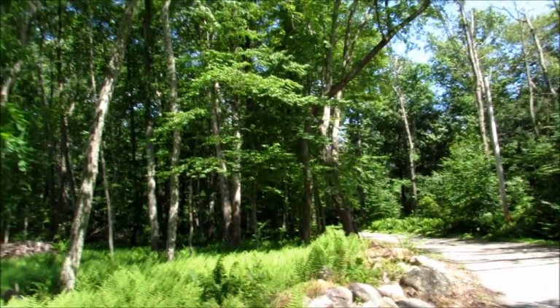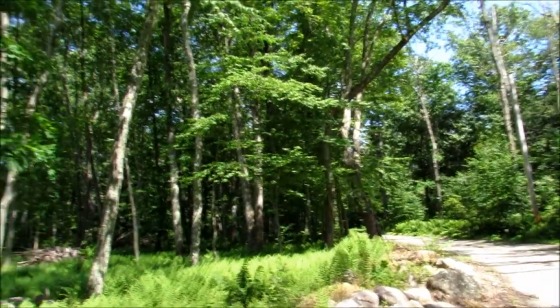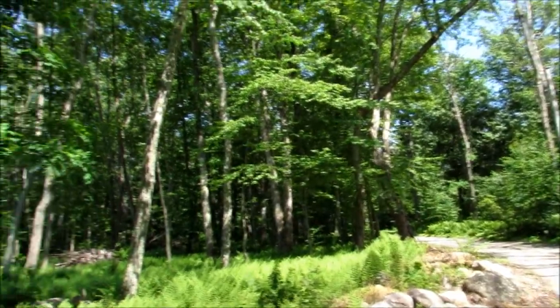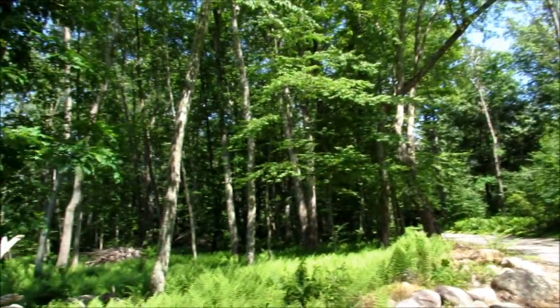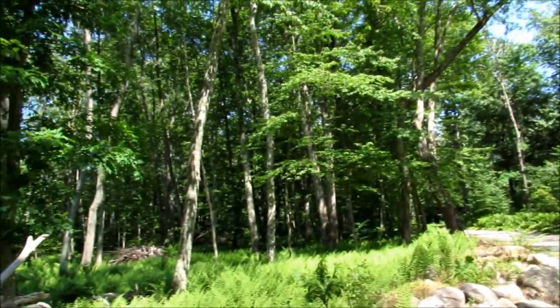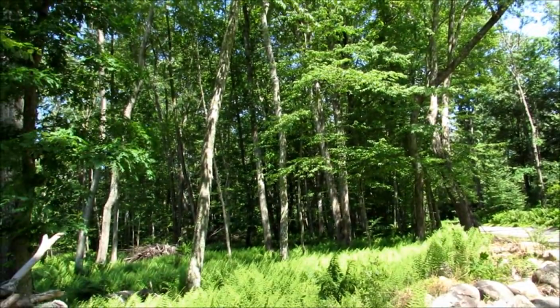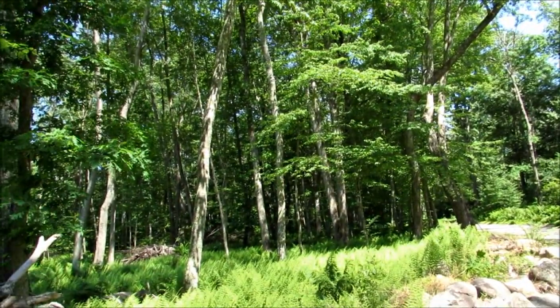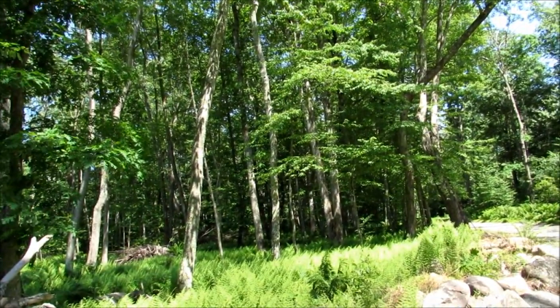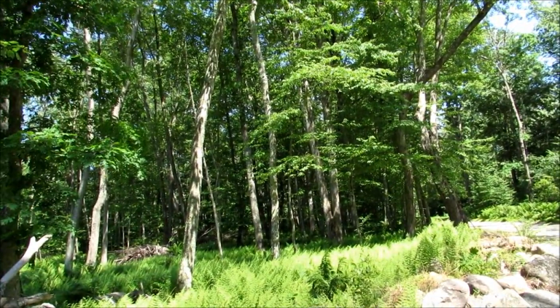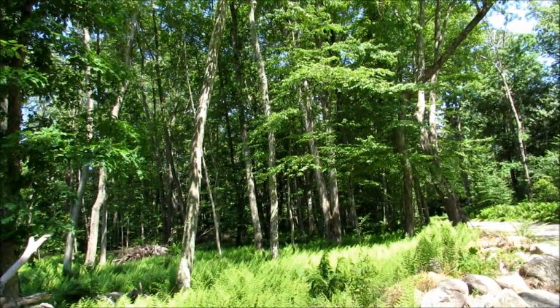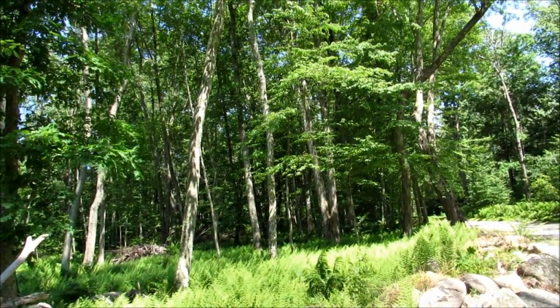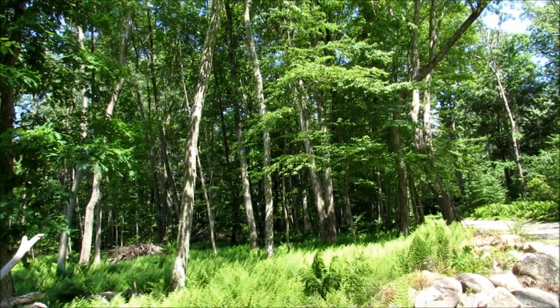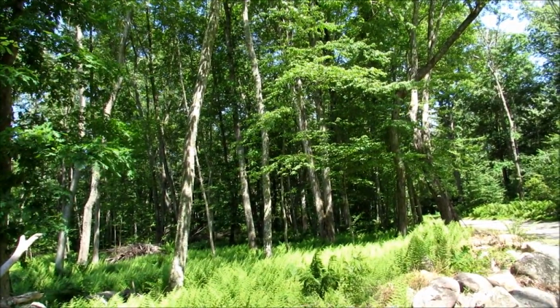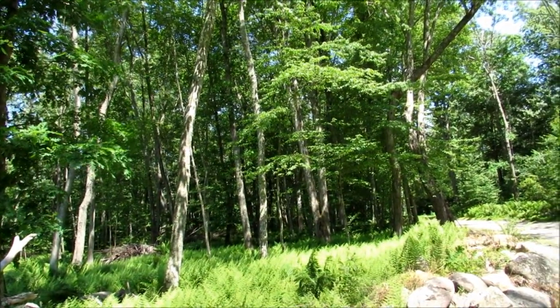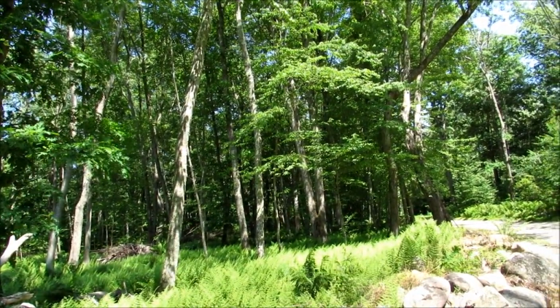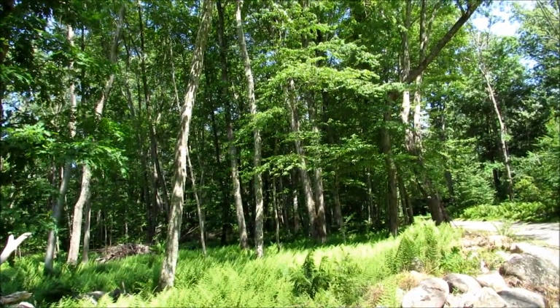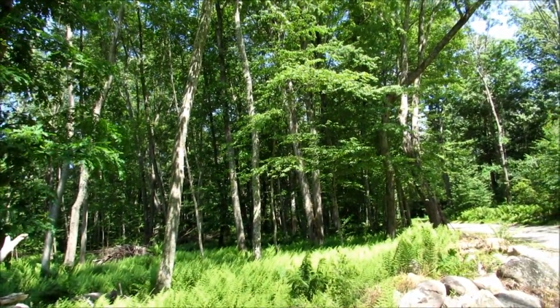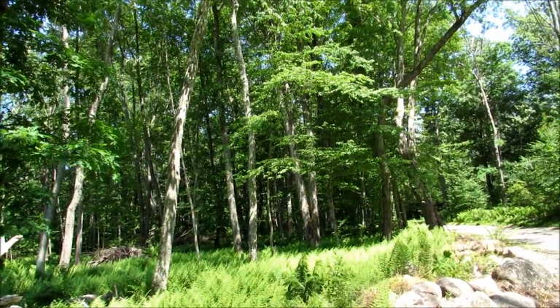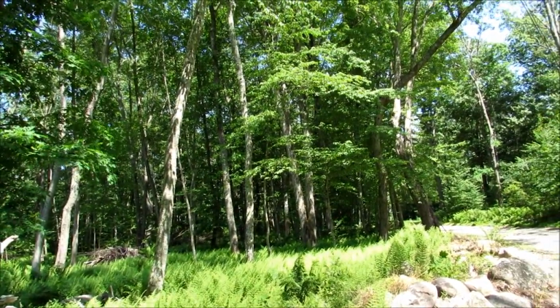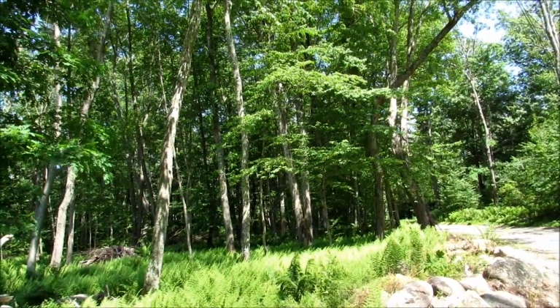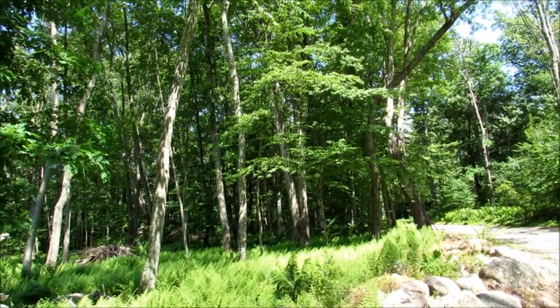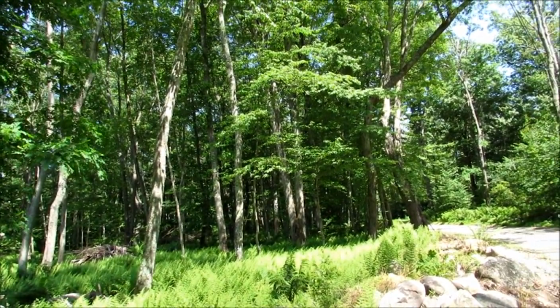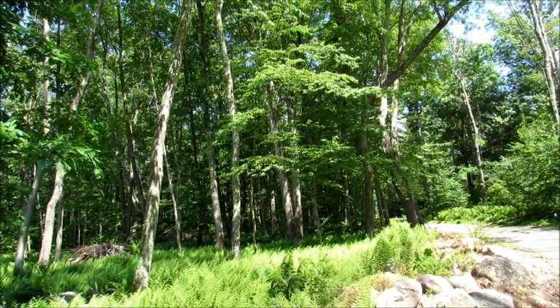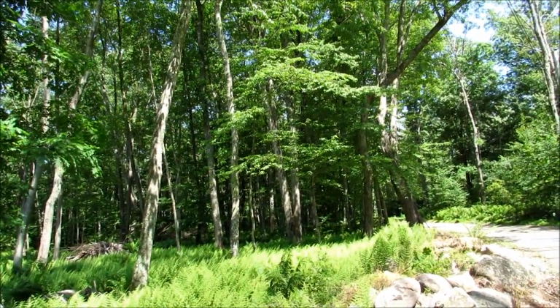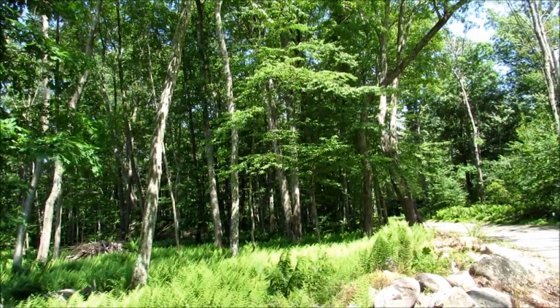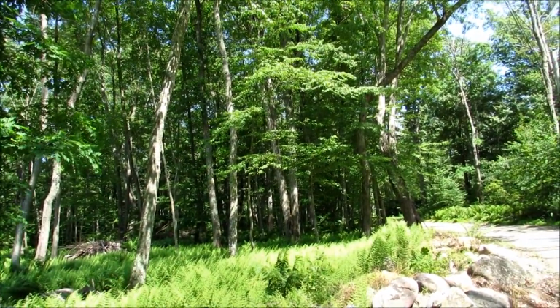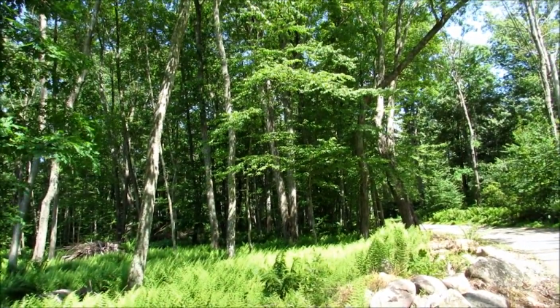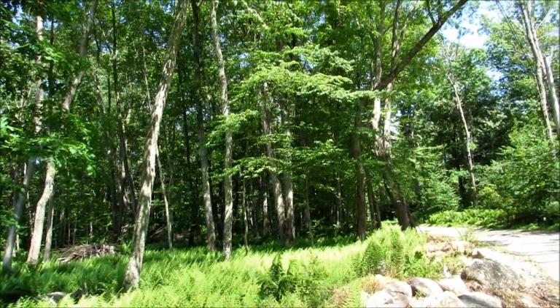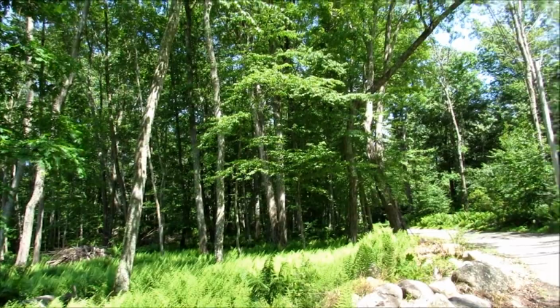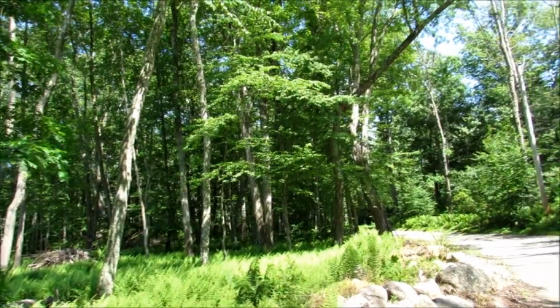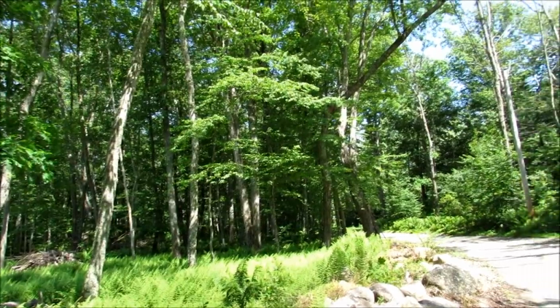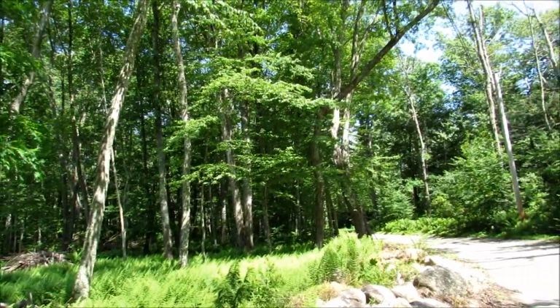Howdy, Possum Patty here. It is June 9th and I am nature journaling.